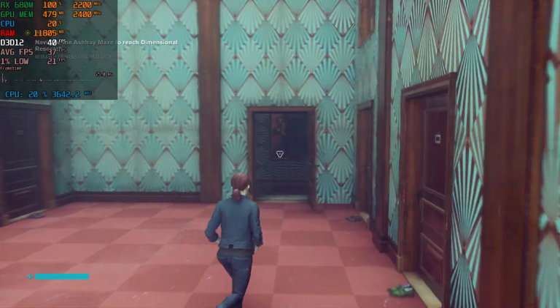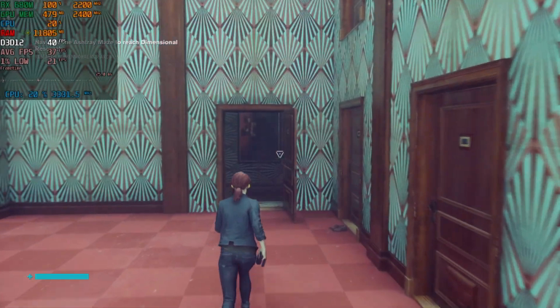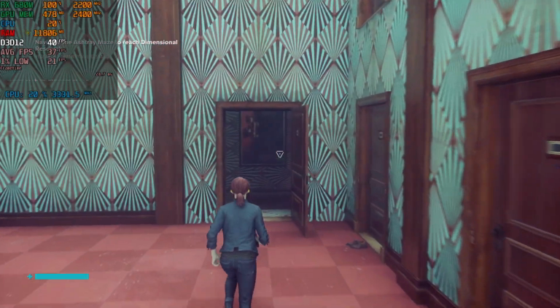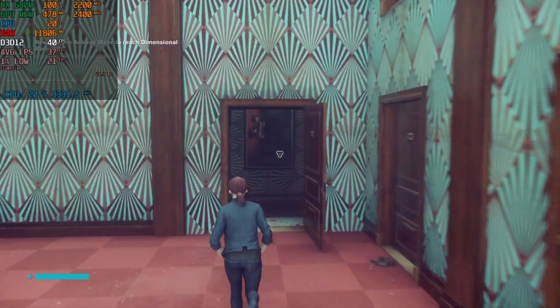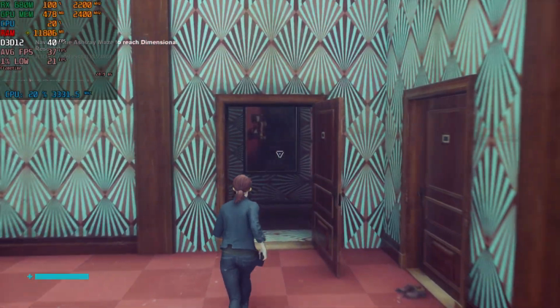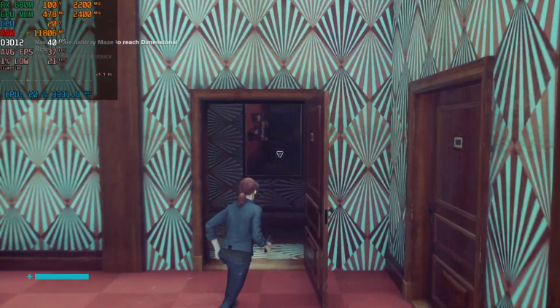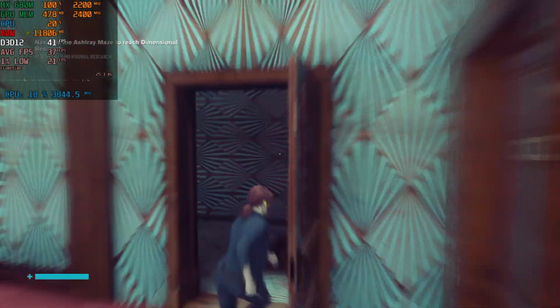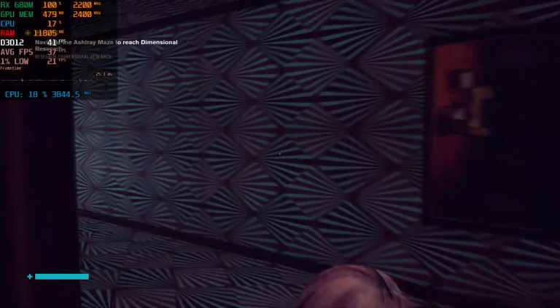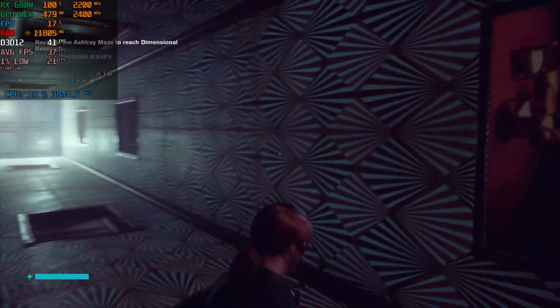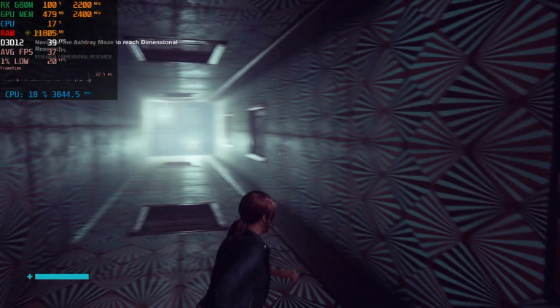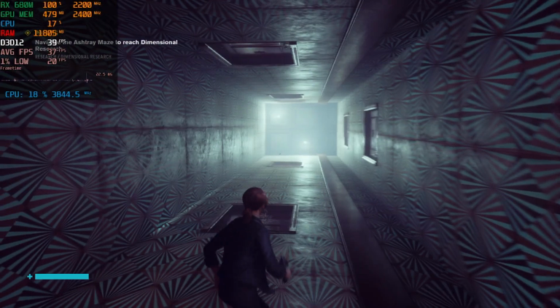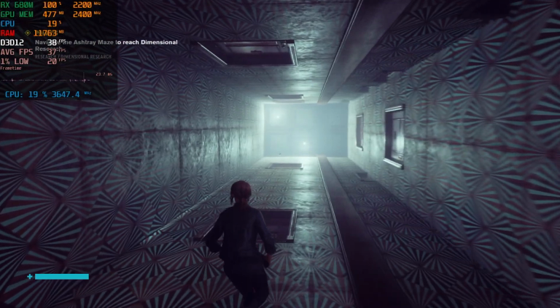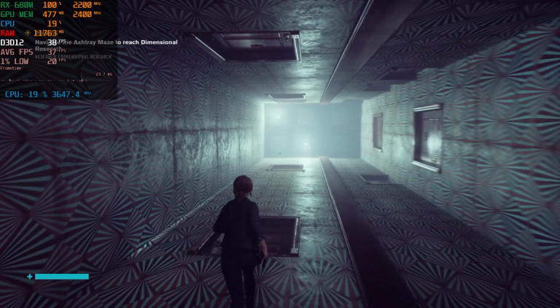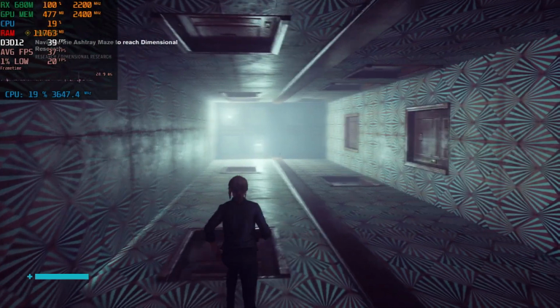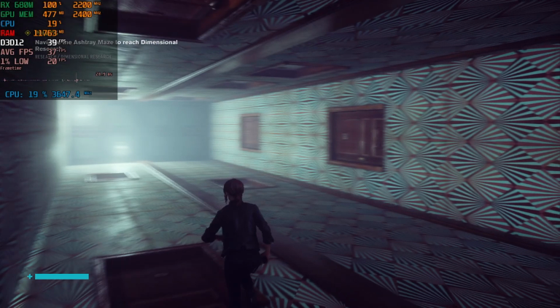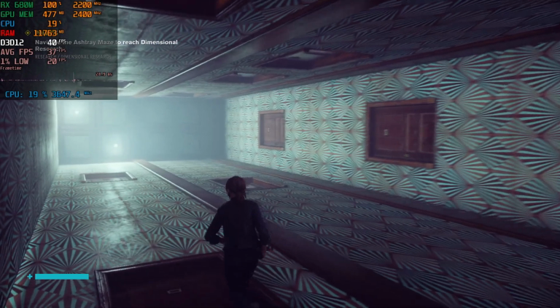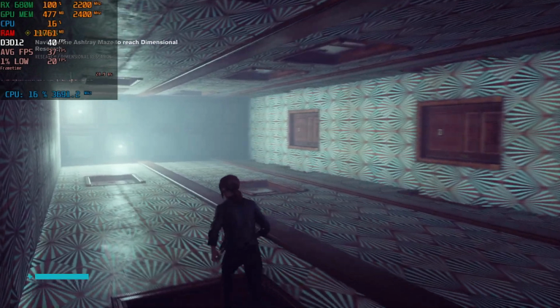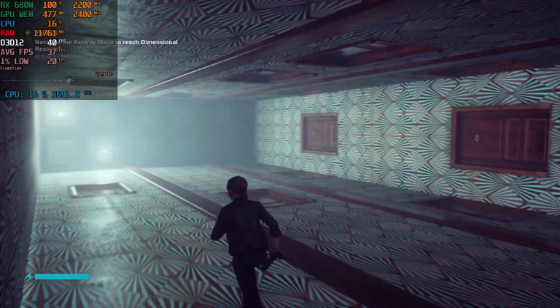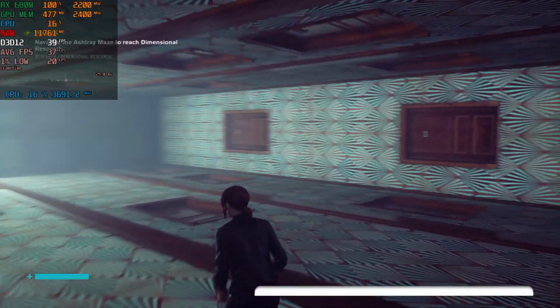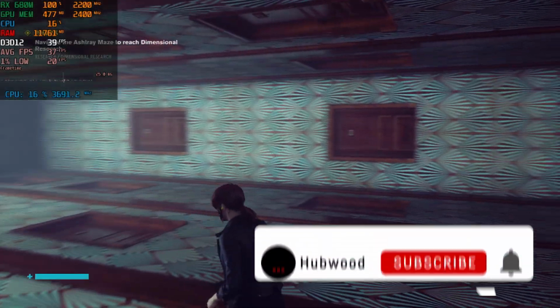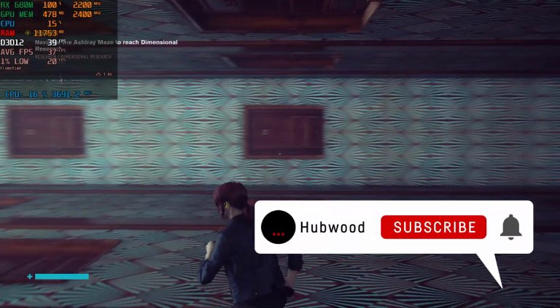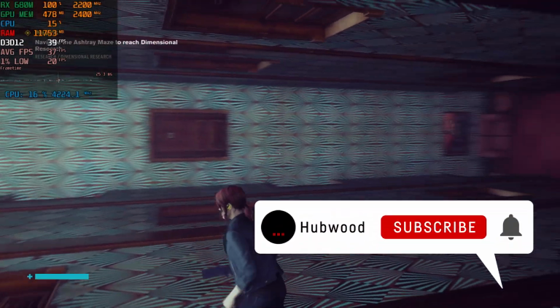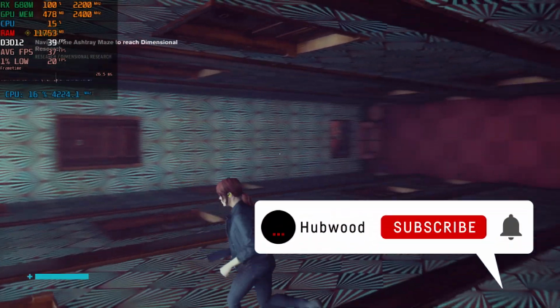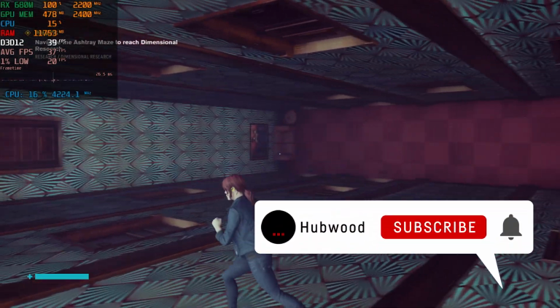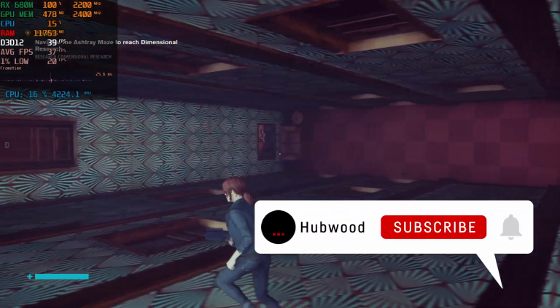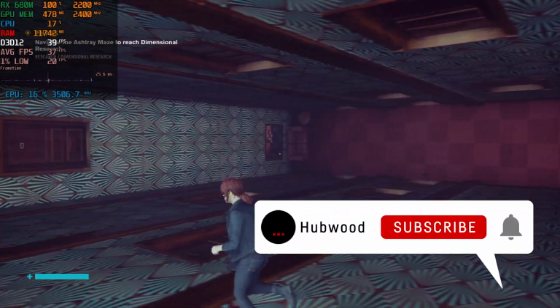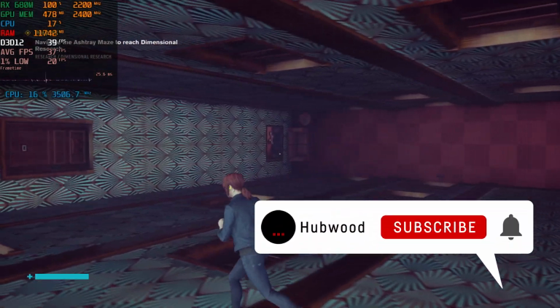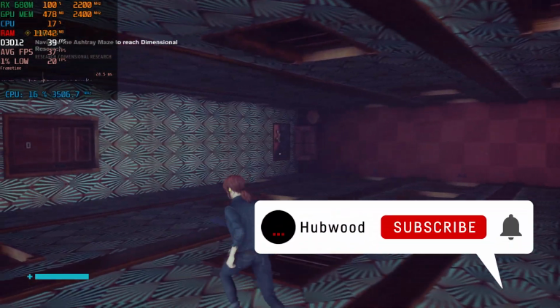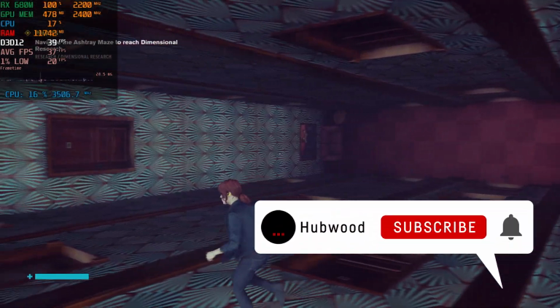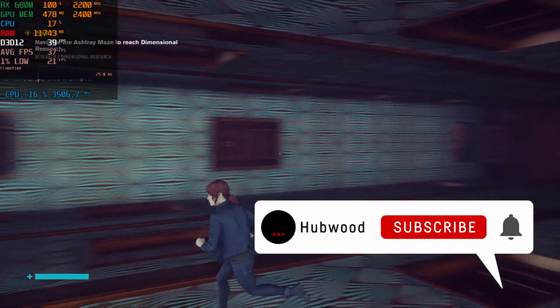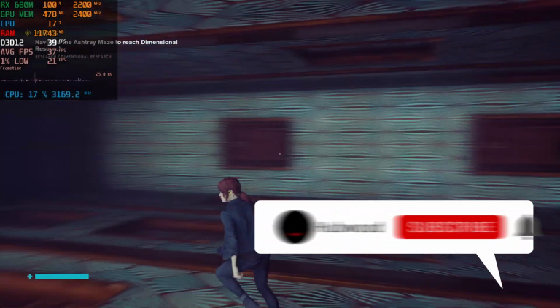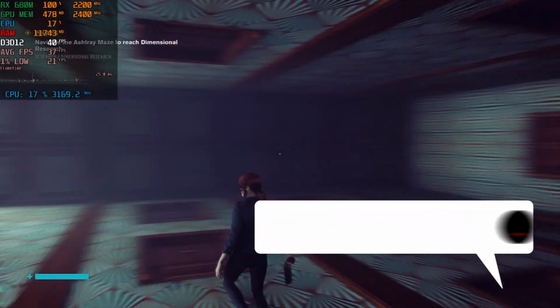That's all for today. If you liked this video please feel free to like and subscribe for more videos like this in the future.